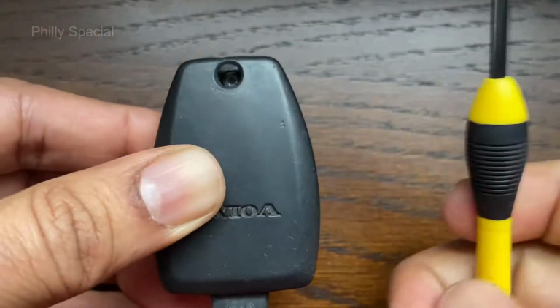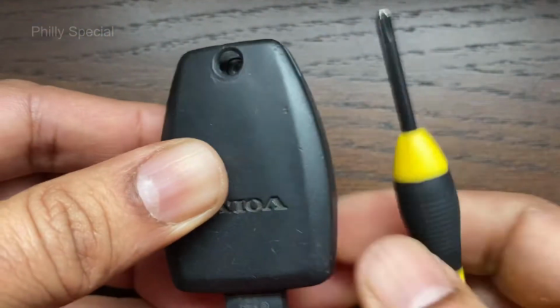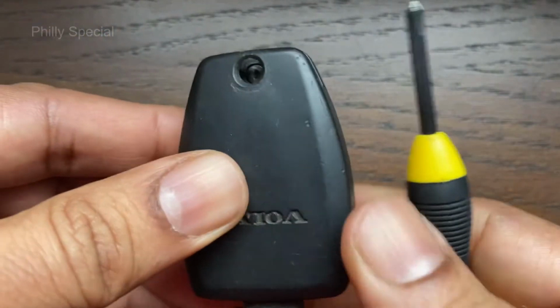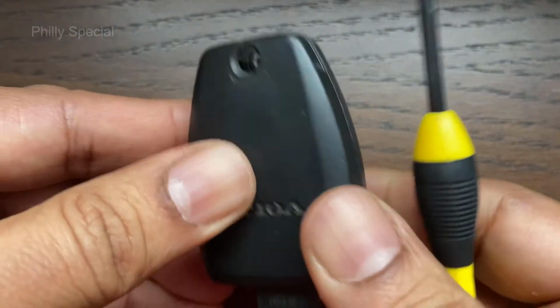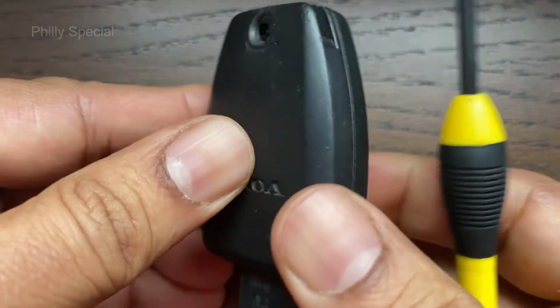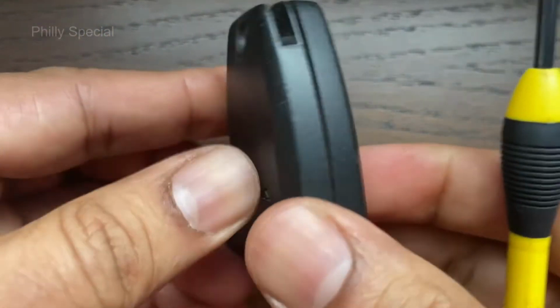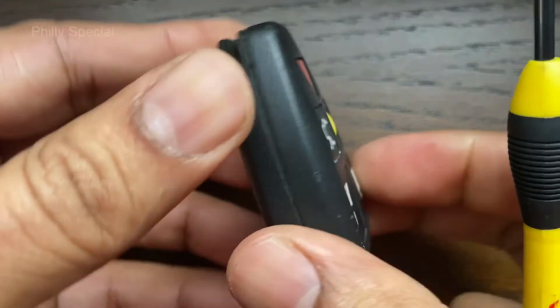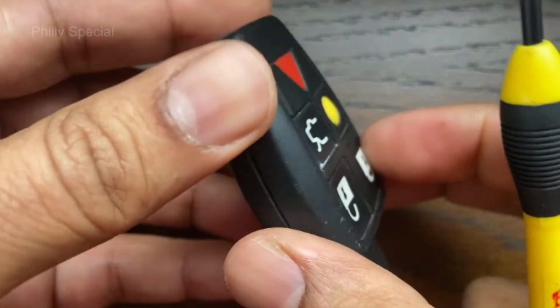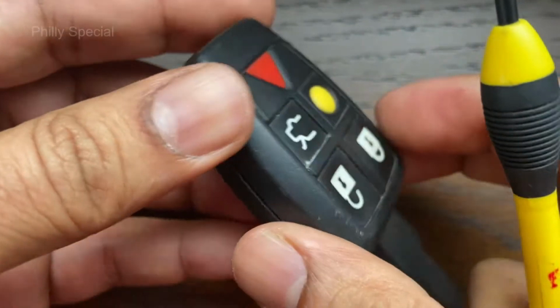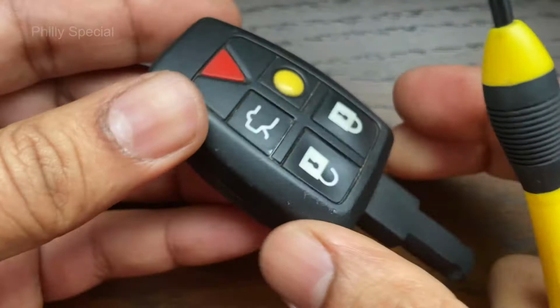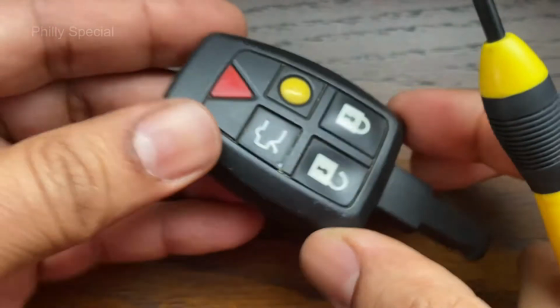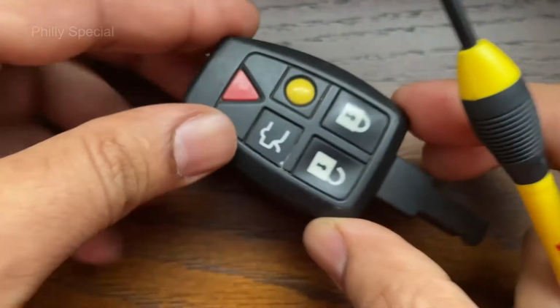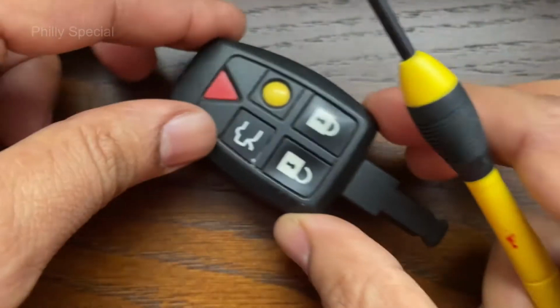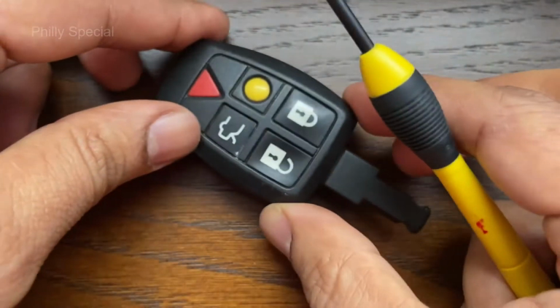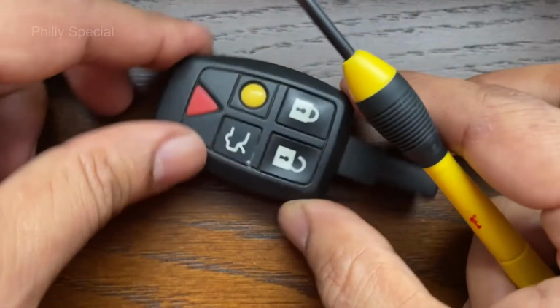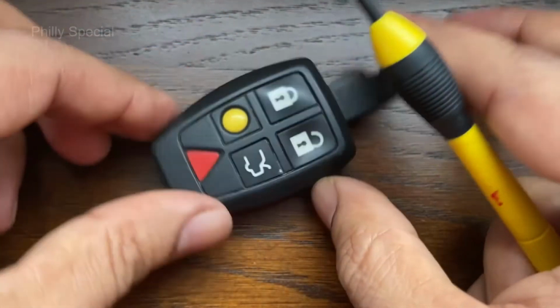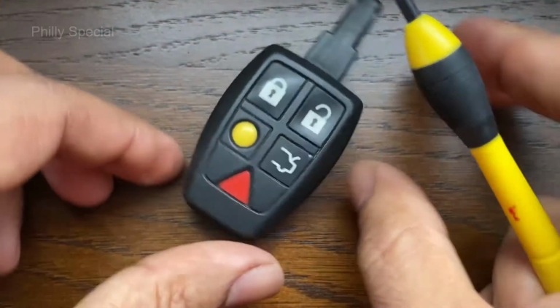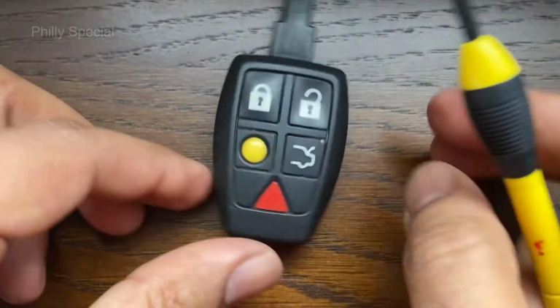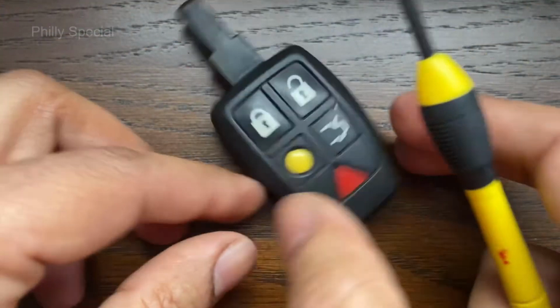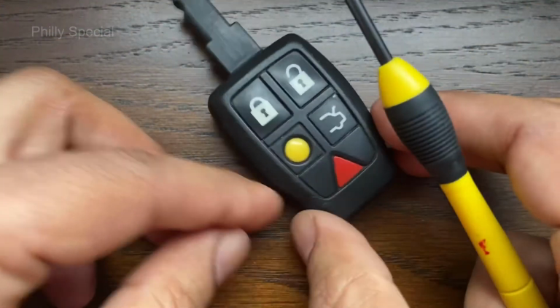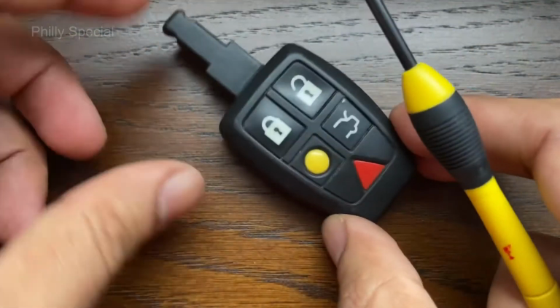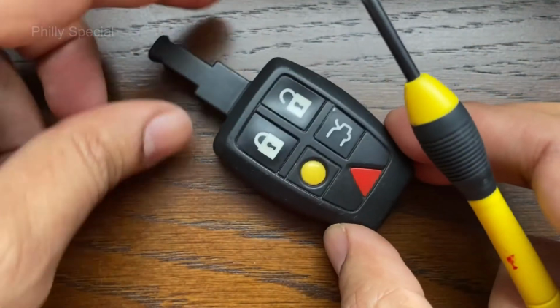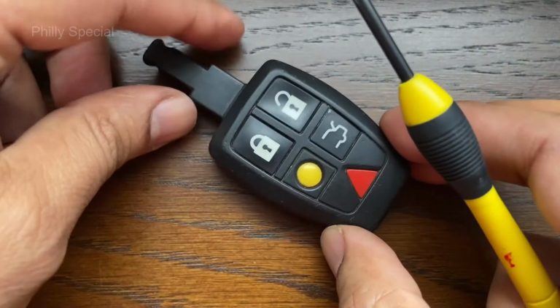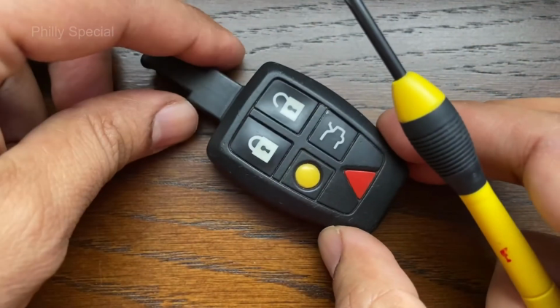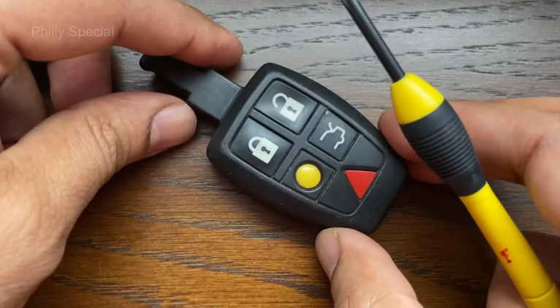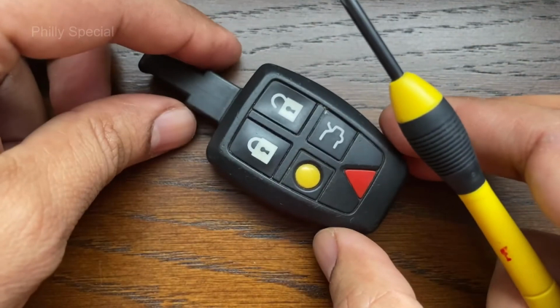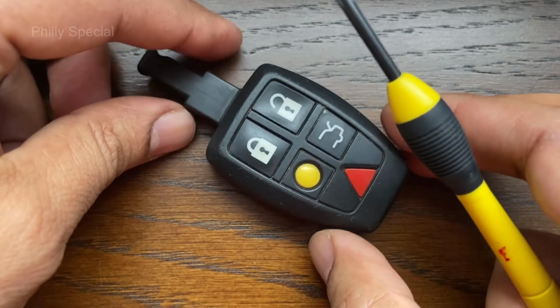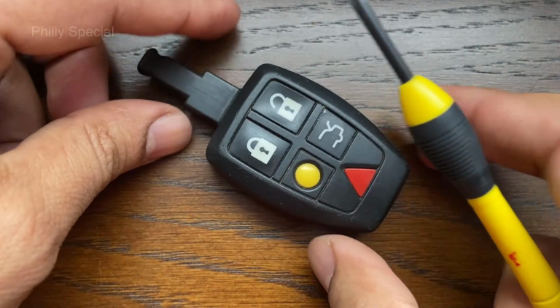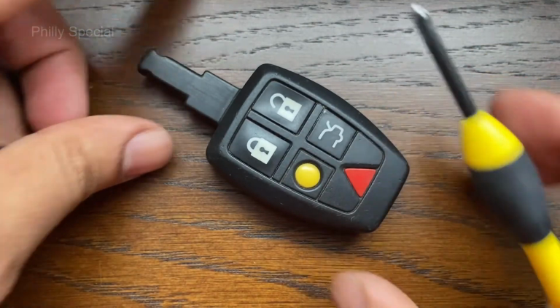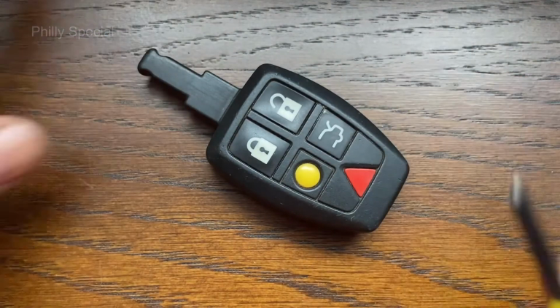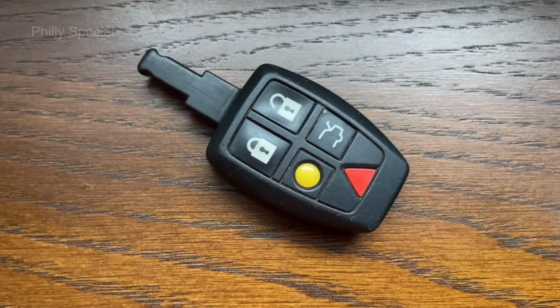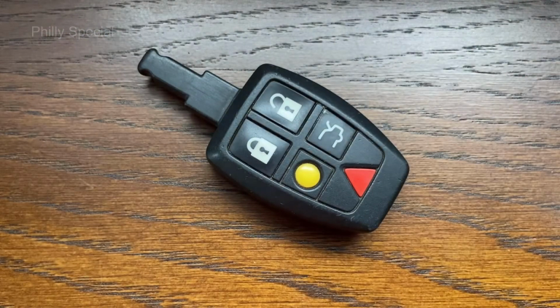This is how simple and easy it is to replace the battery on your Volvo key fob. Subscribe, thanks for watching!